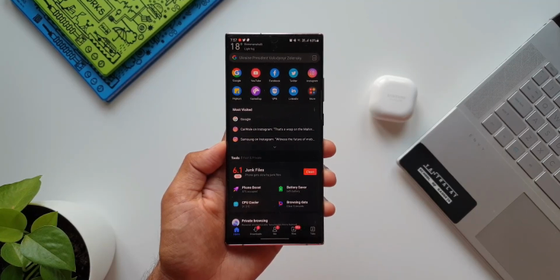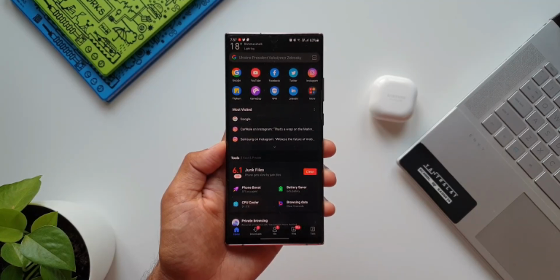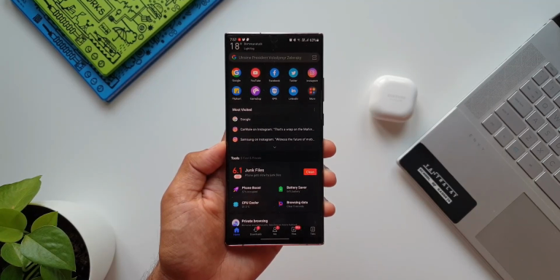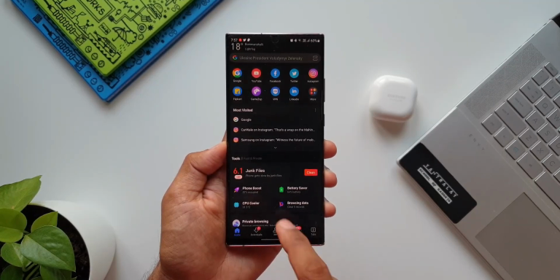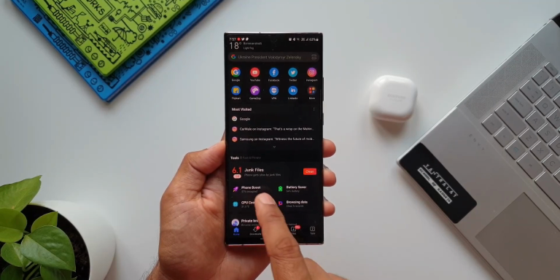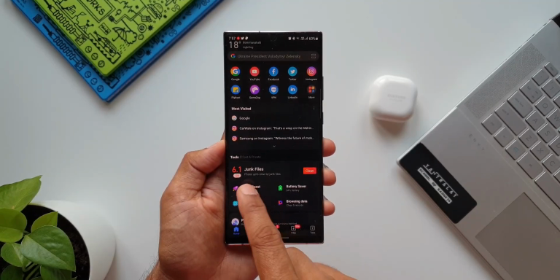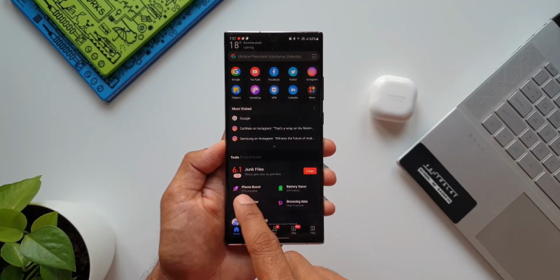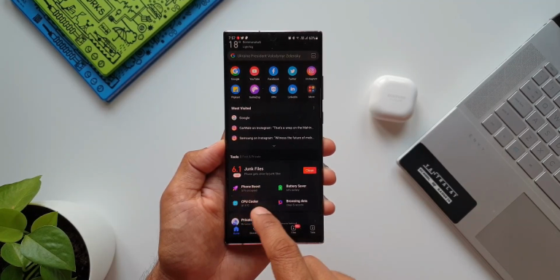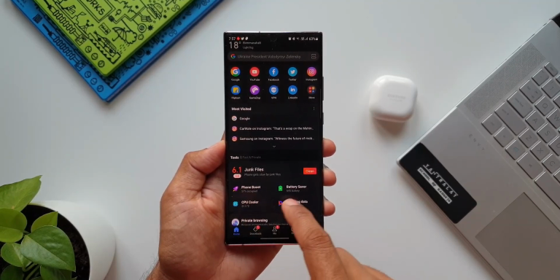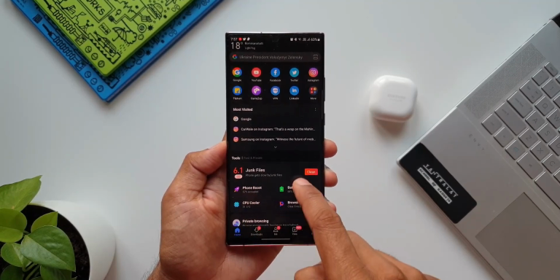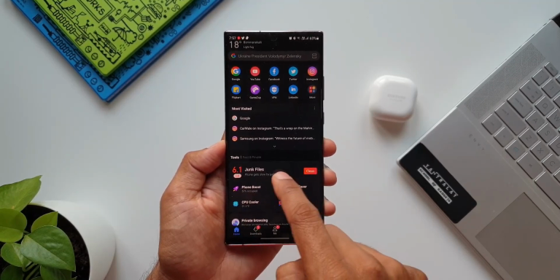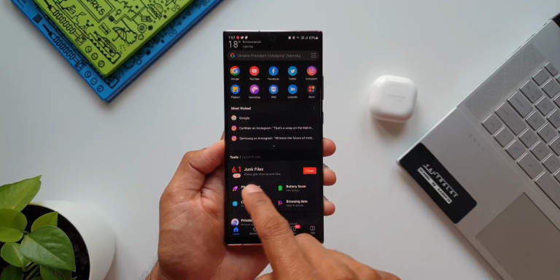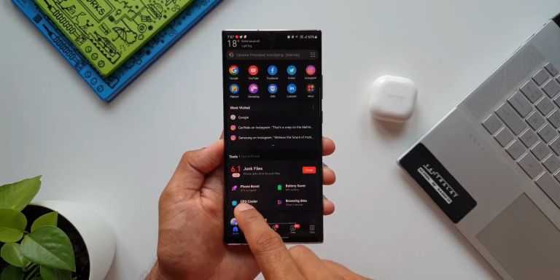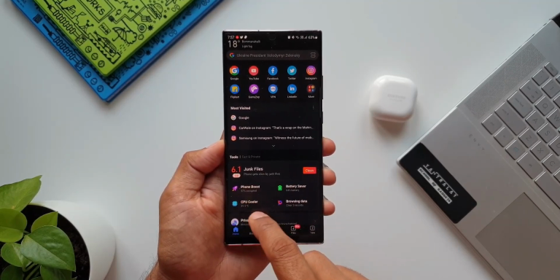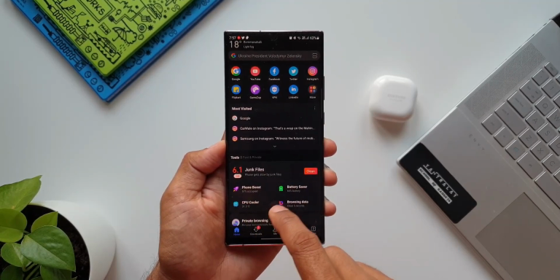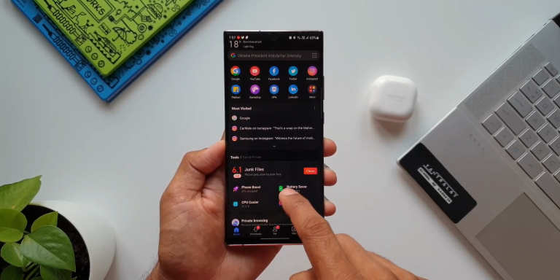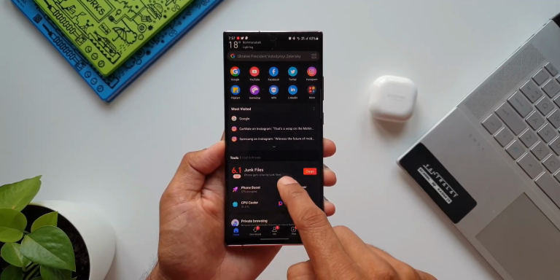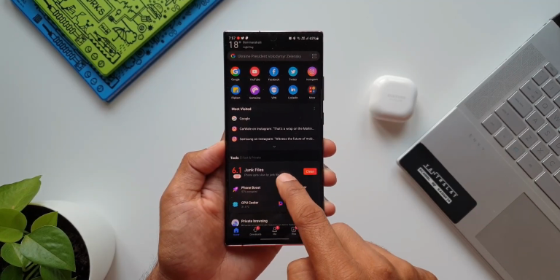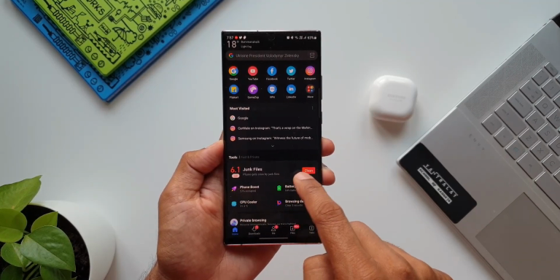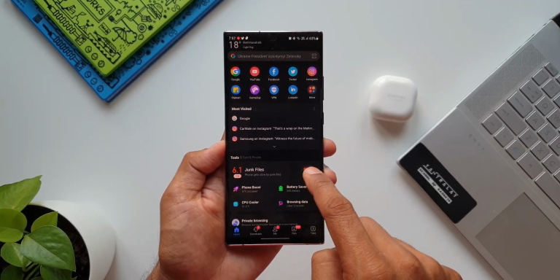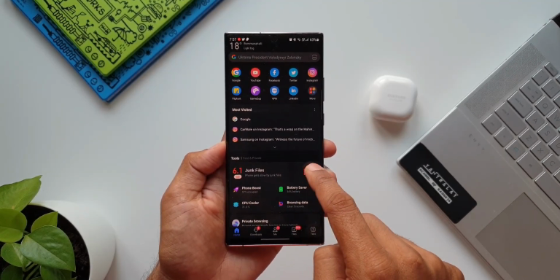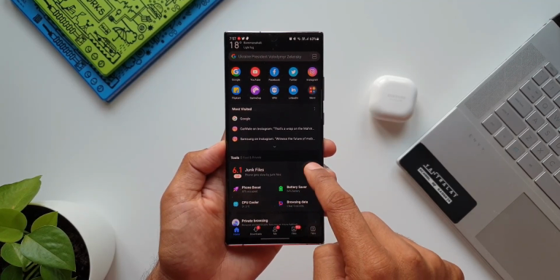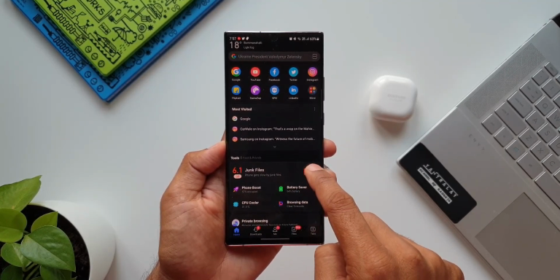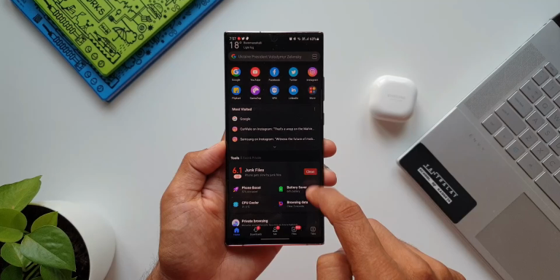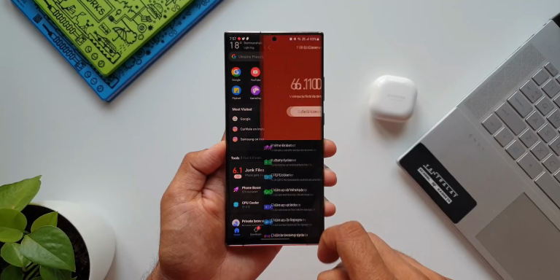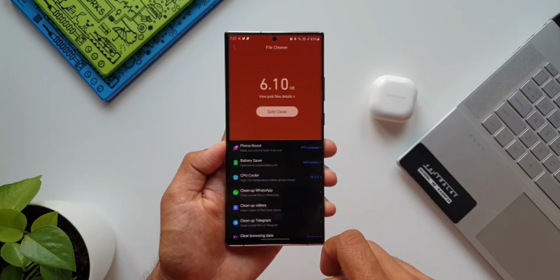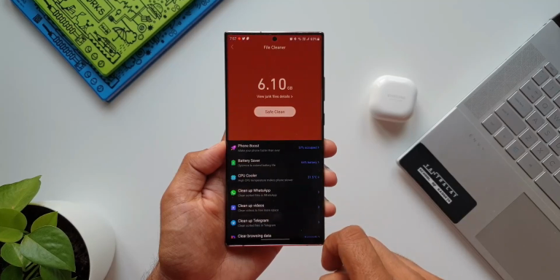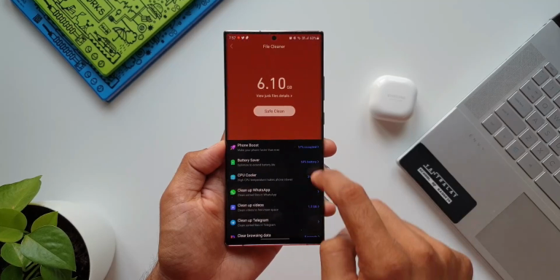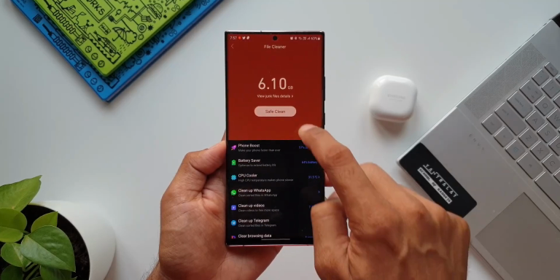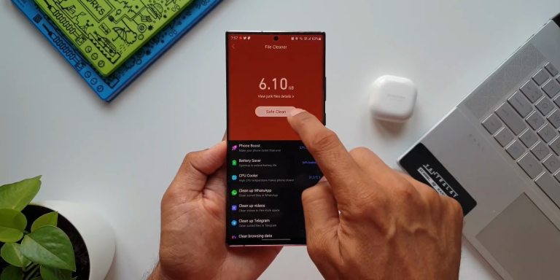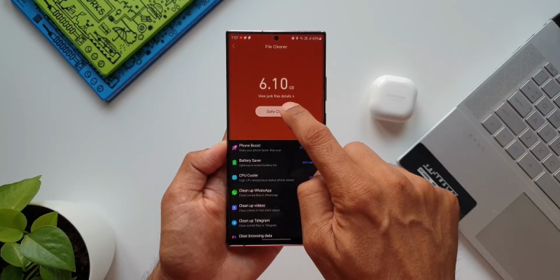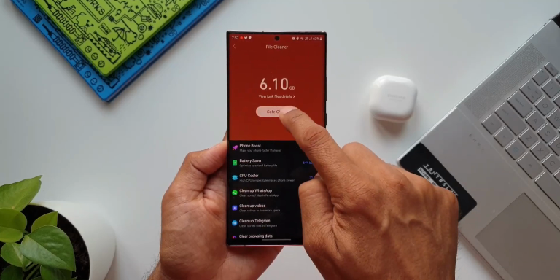Right below that we have tools. We can clean the junk files on the phone with just a tap.